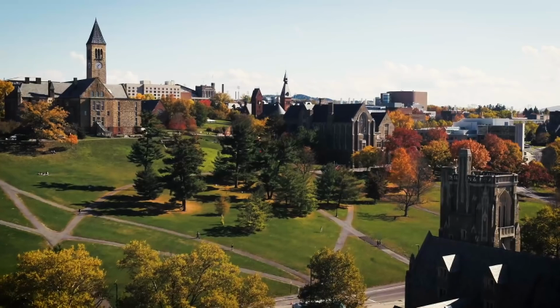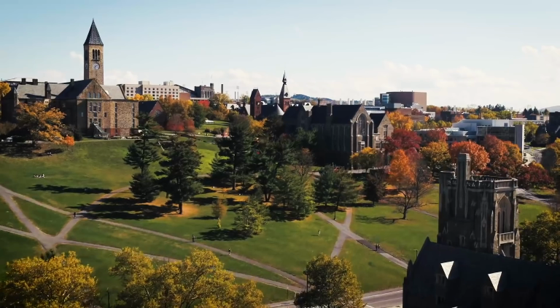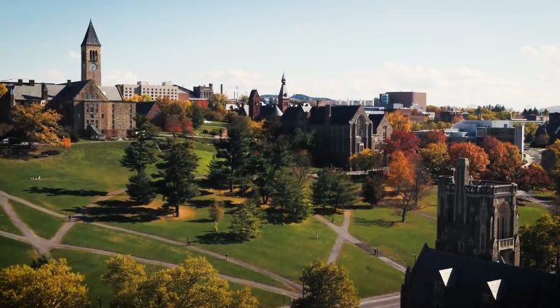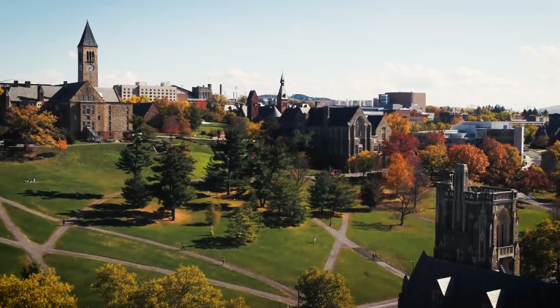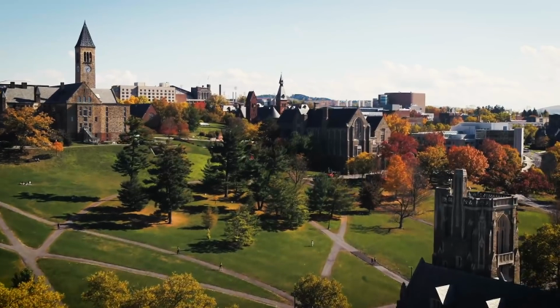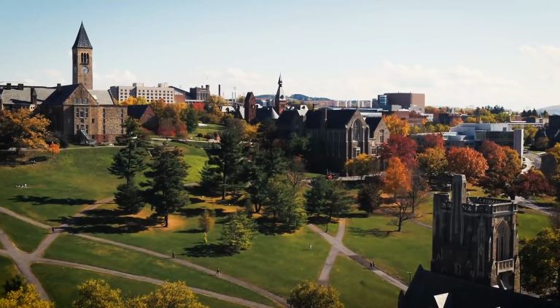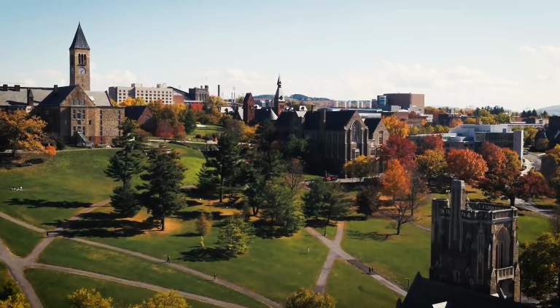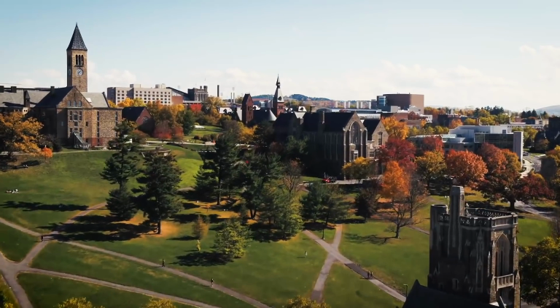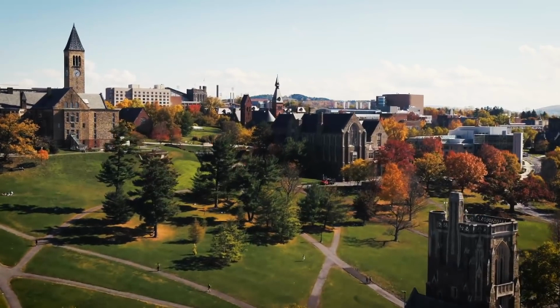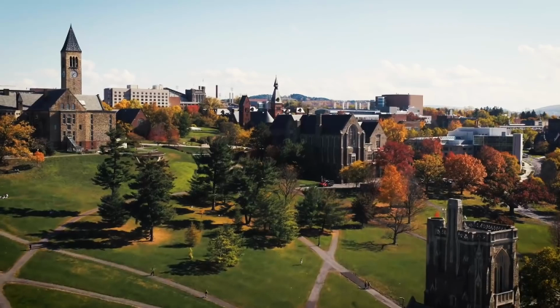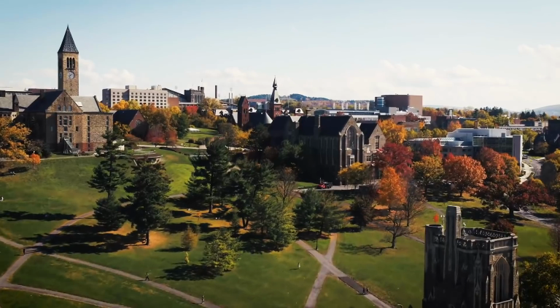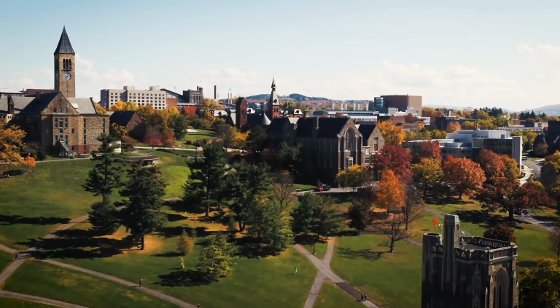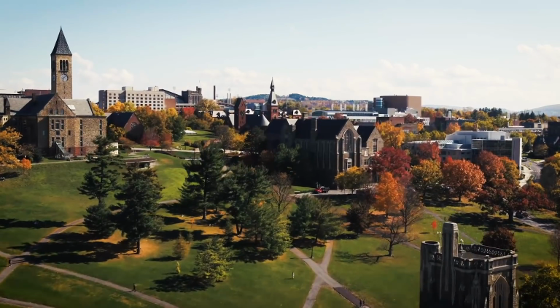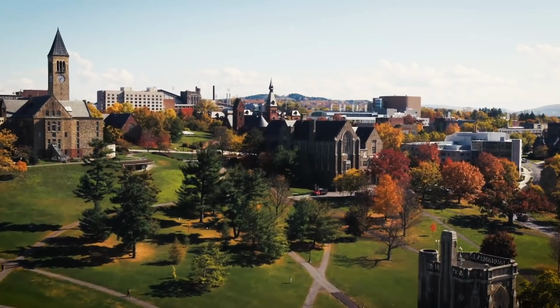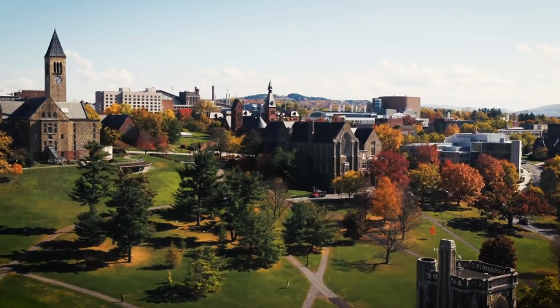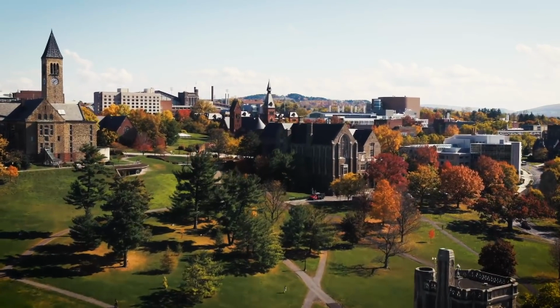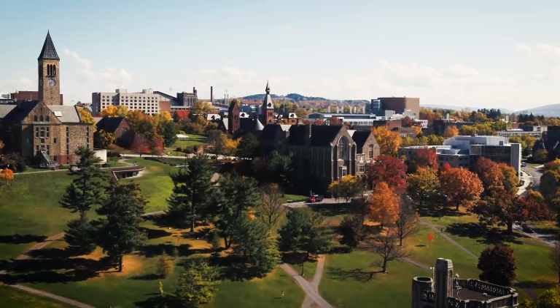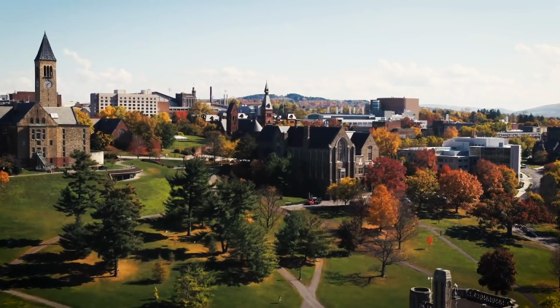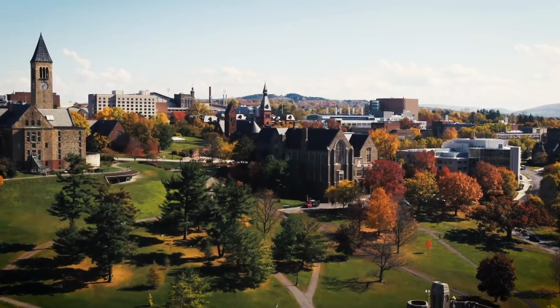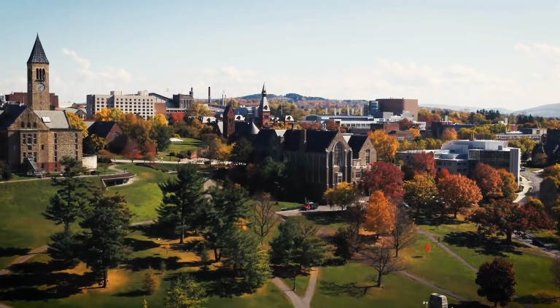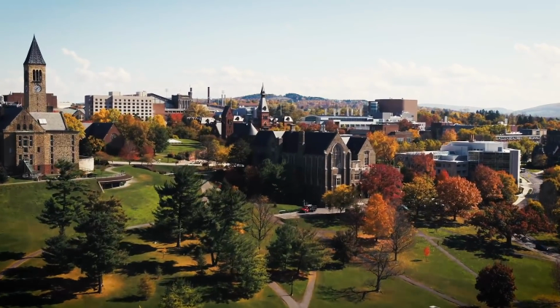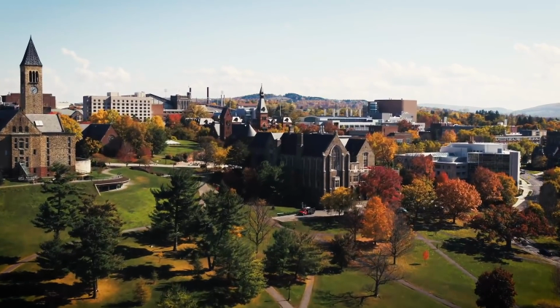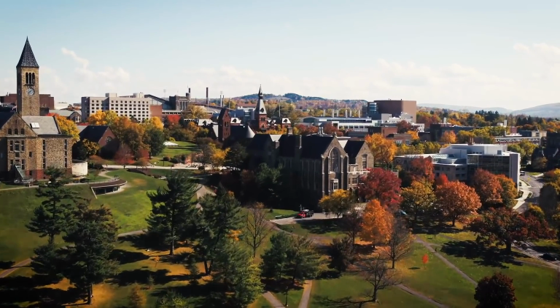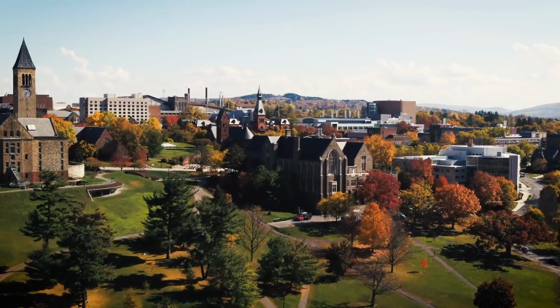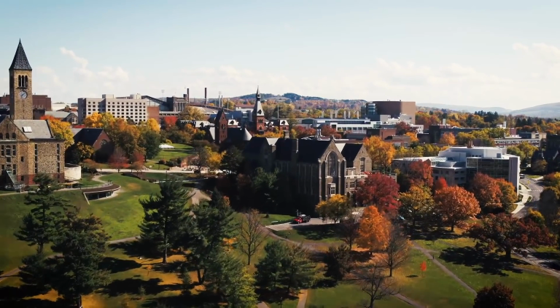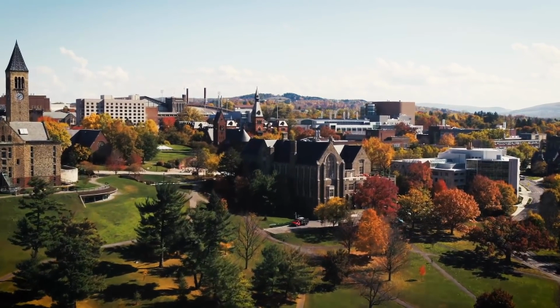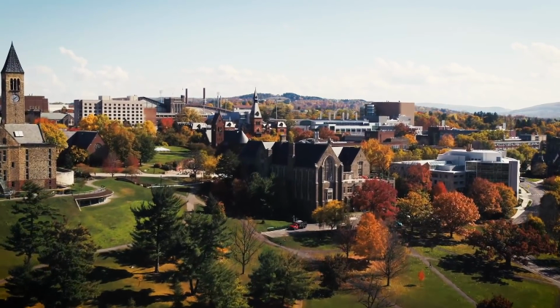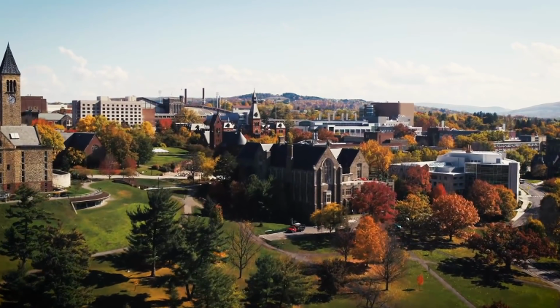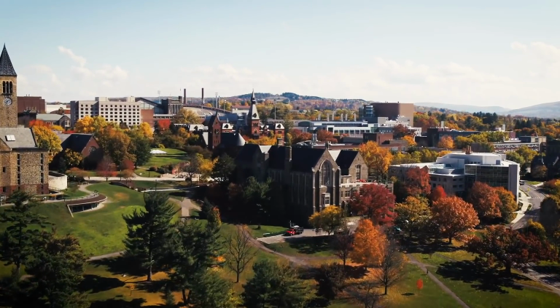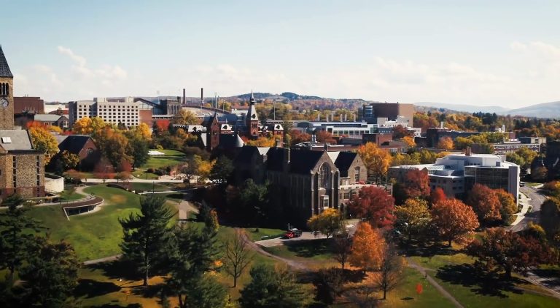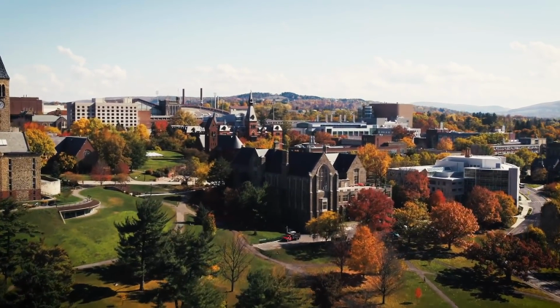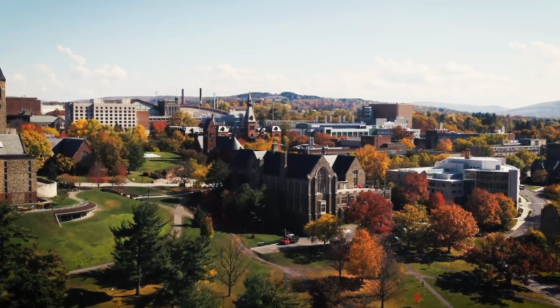Cornell just feels like a place that doesn't just talk about it — we're actually doing it. It's really exciting to work here.